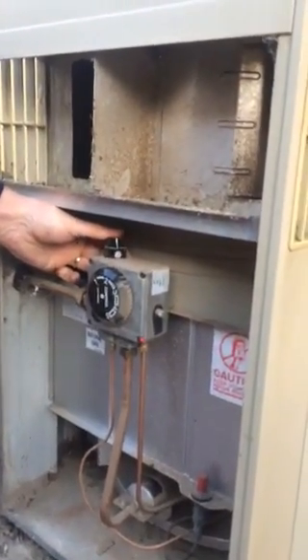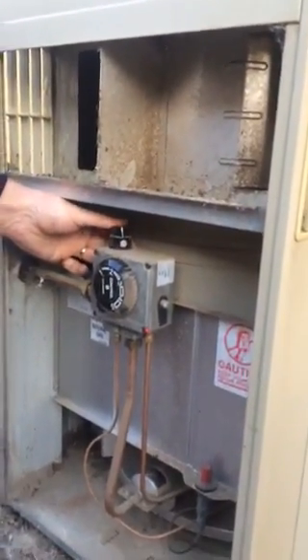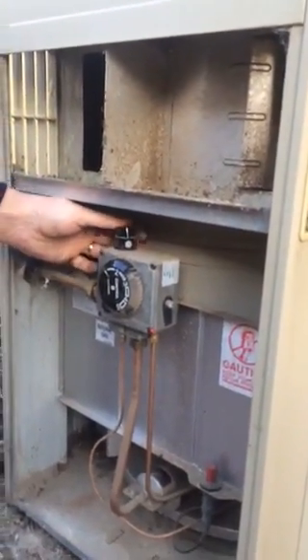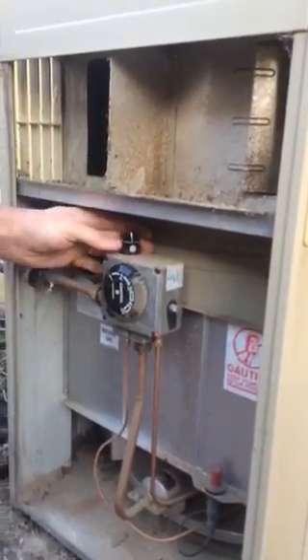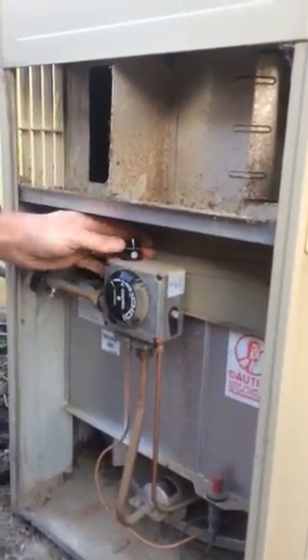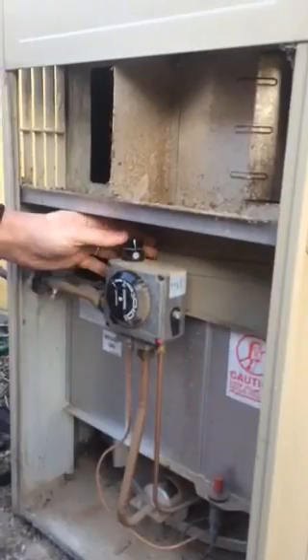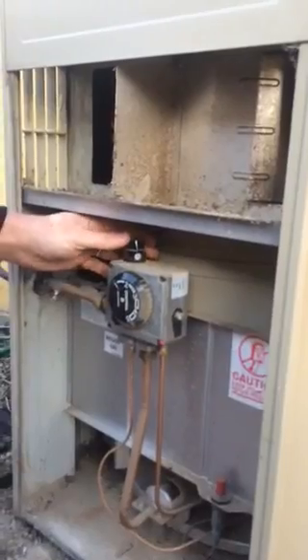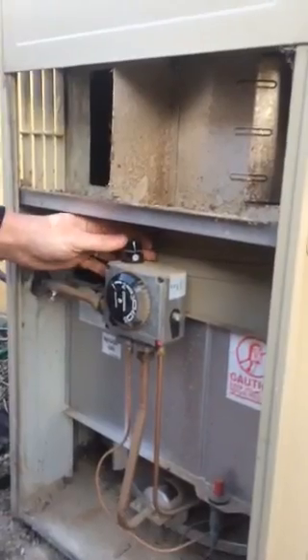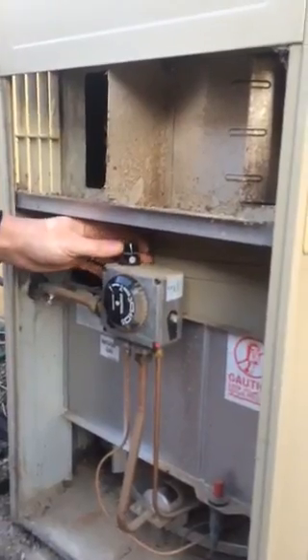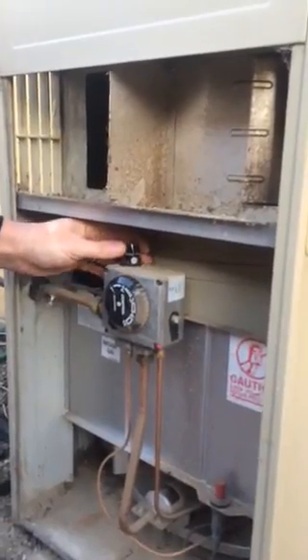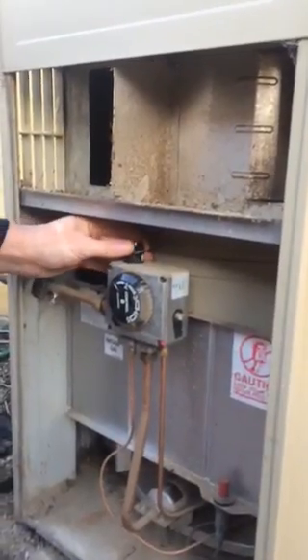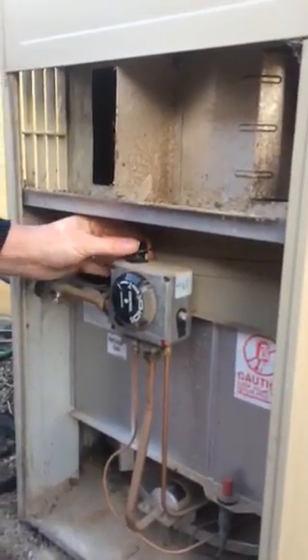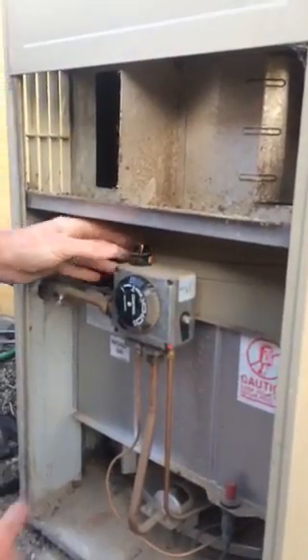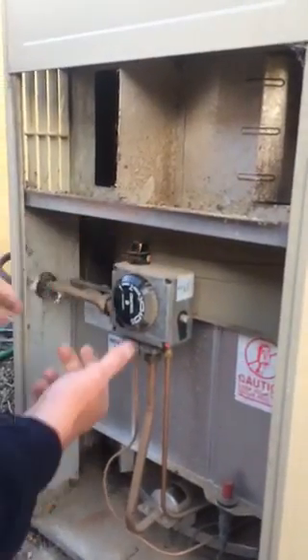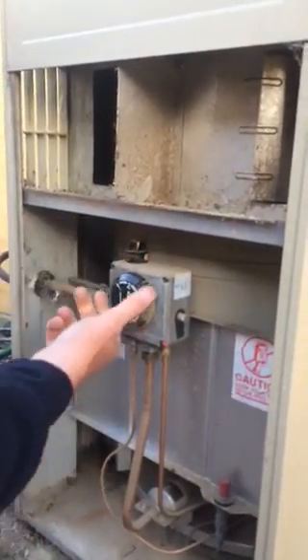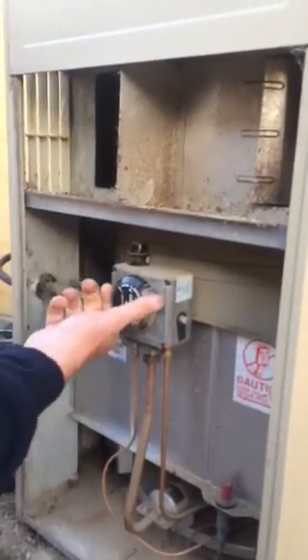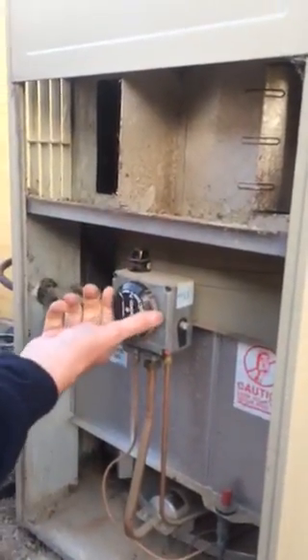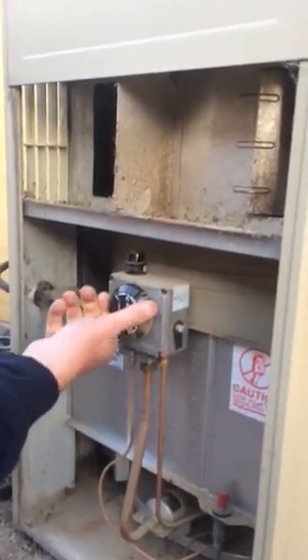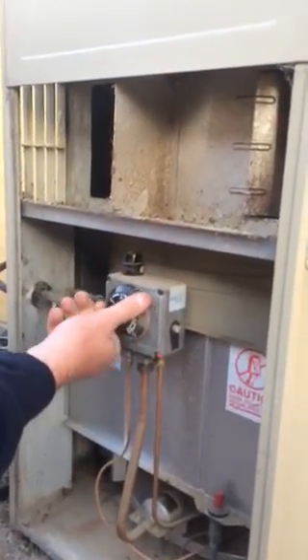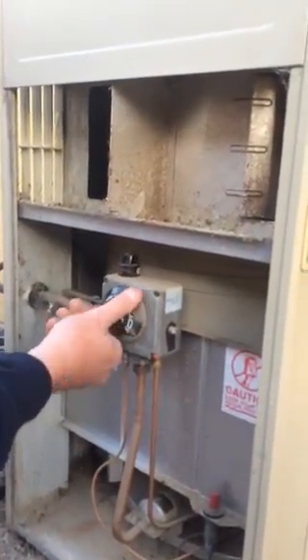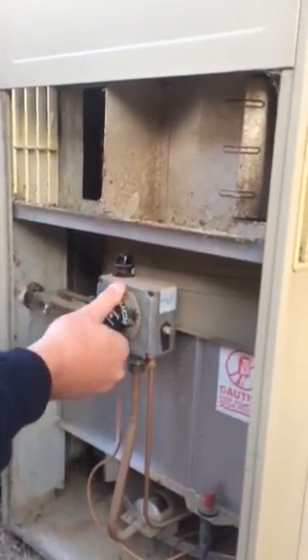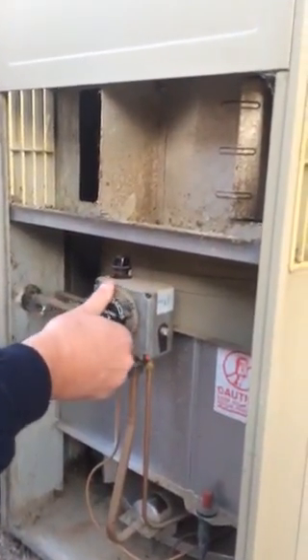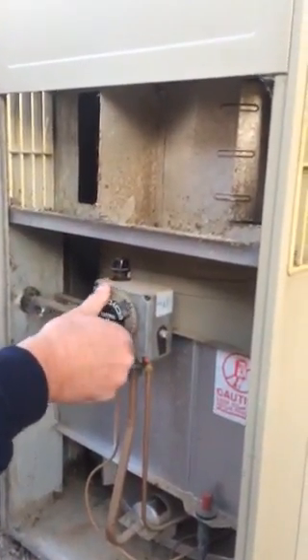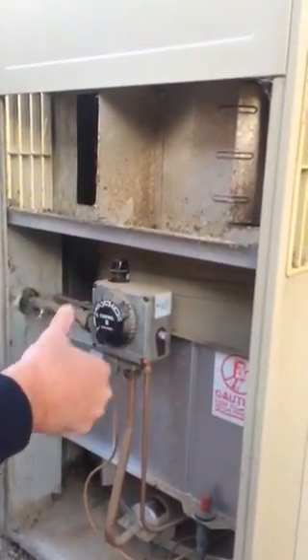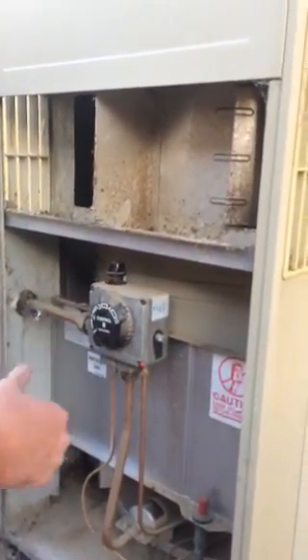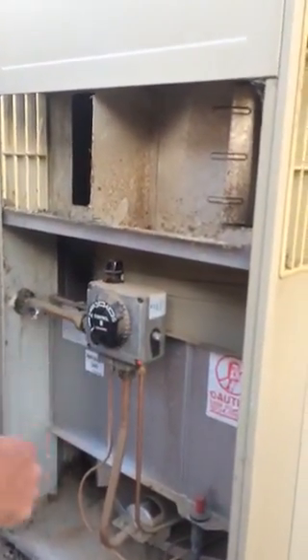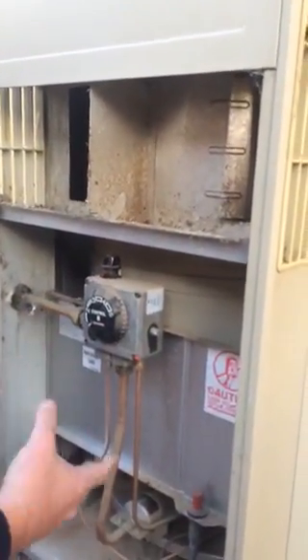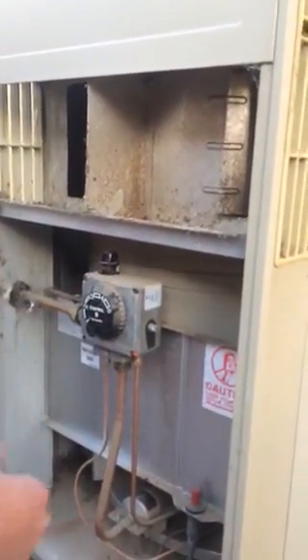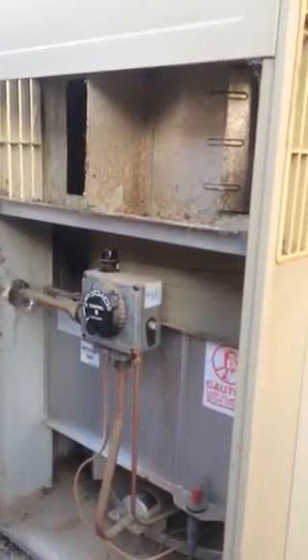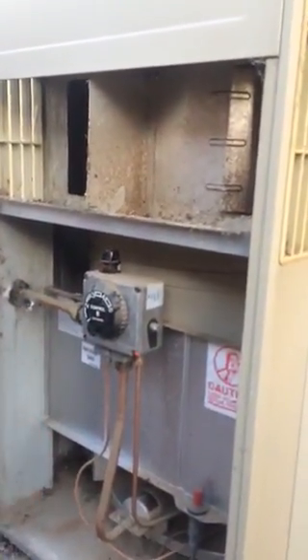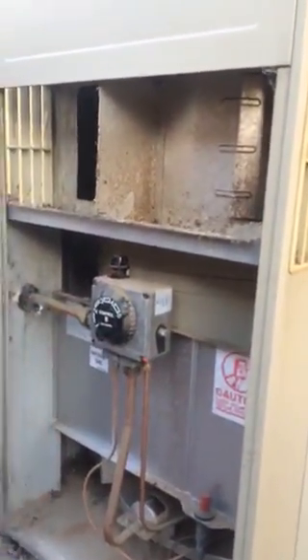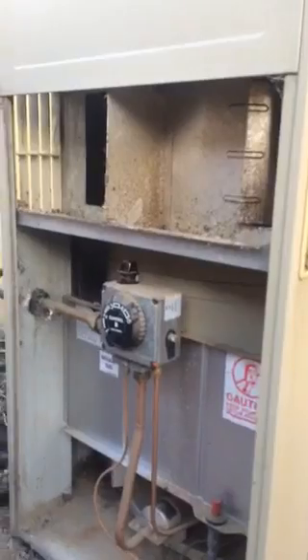Let go. Turn it to on. Make sure the thermostat is turned up, and you can hear it fire up.